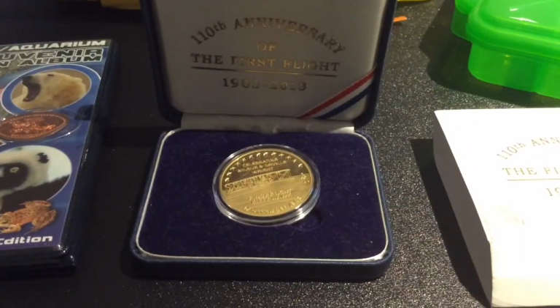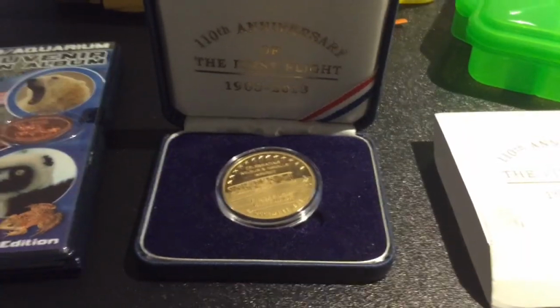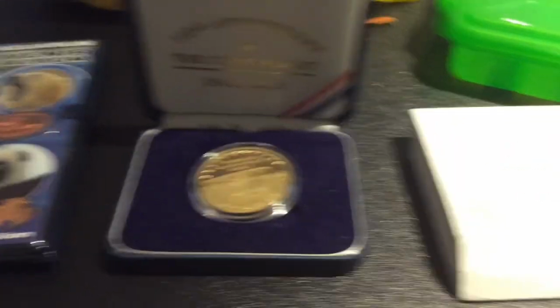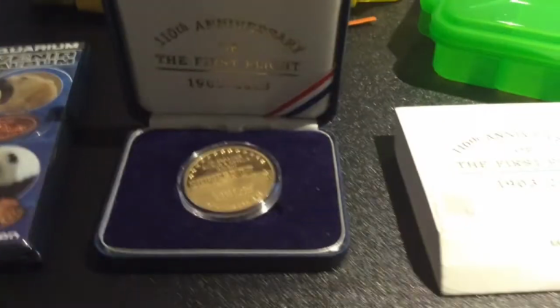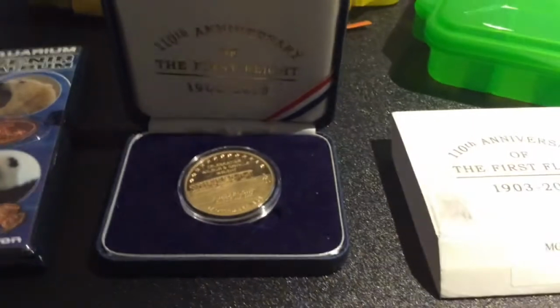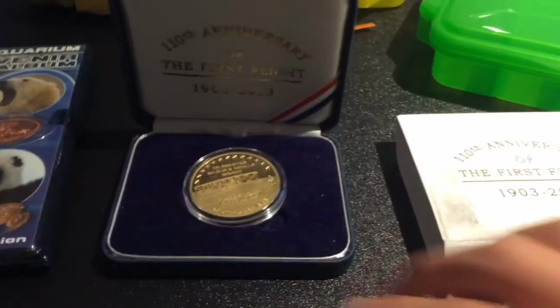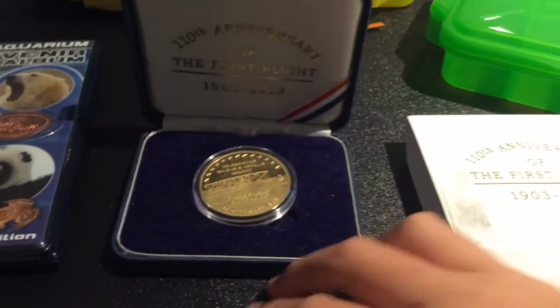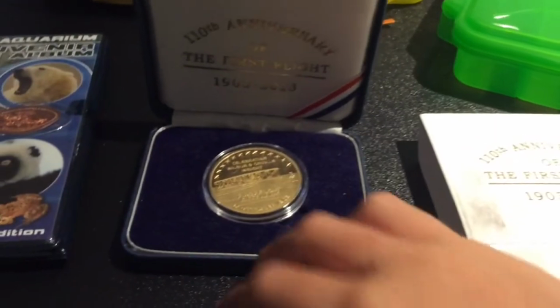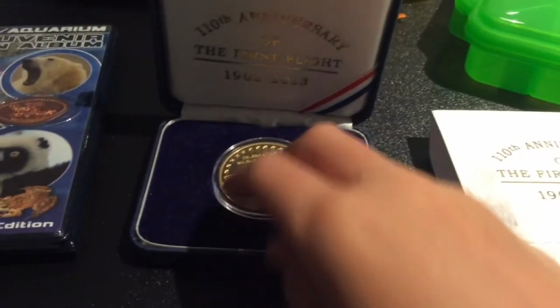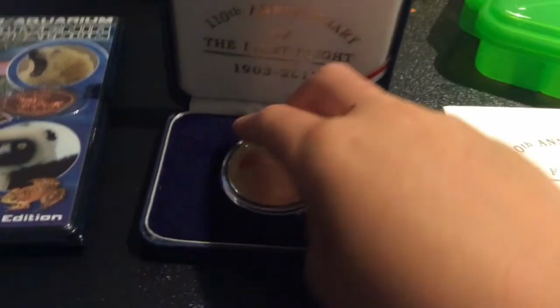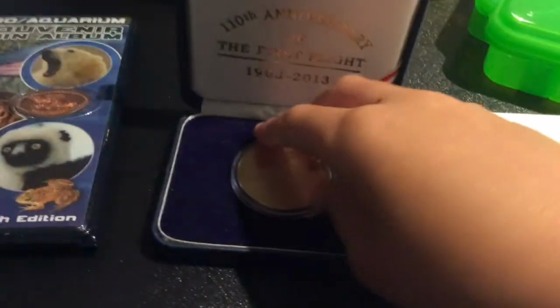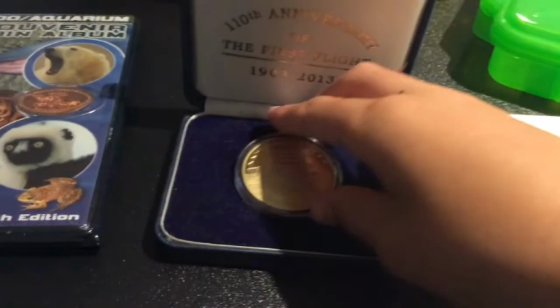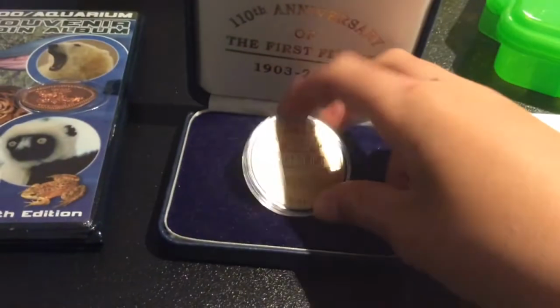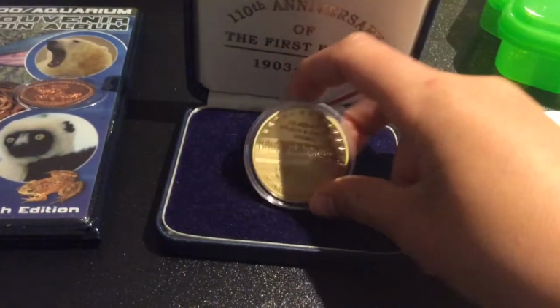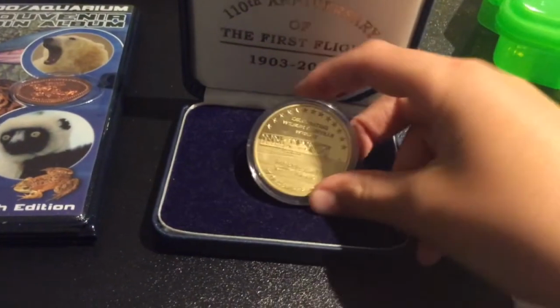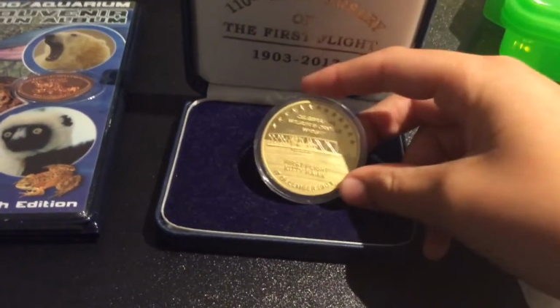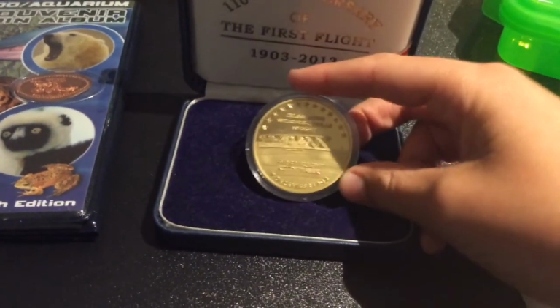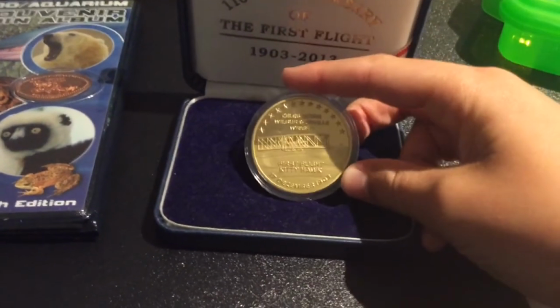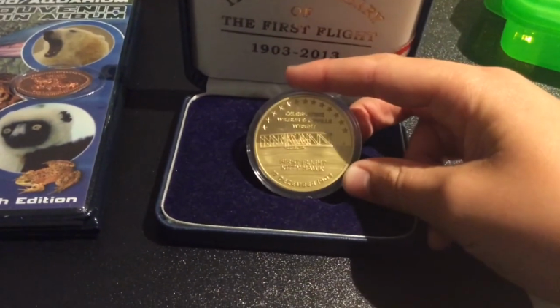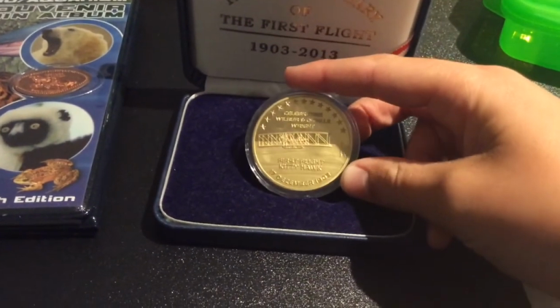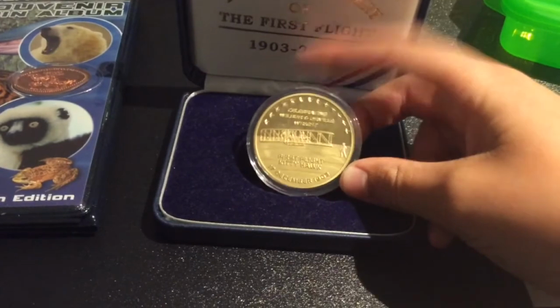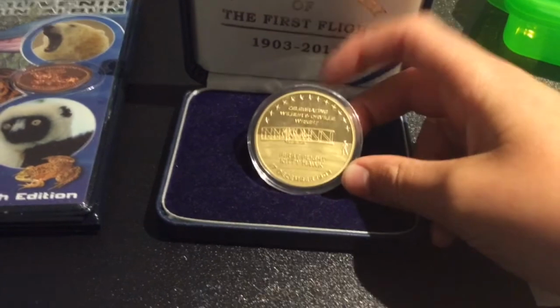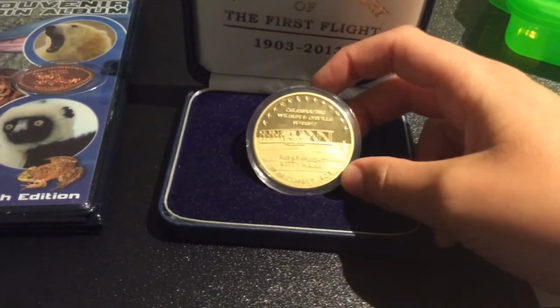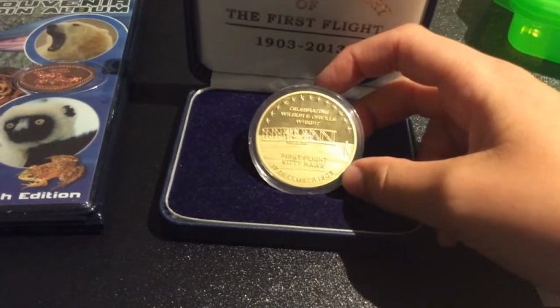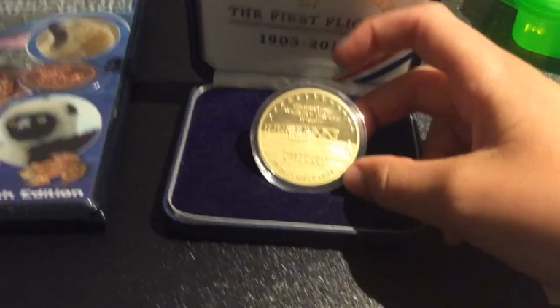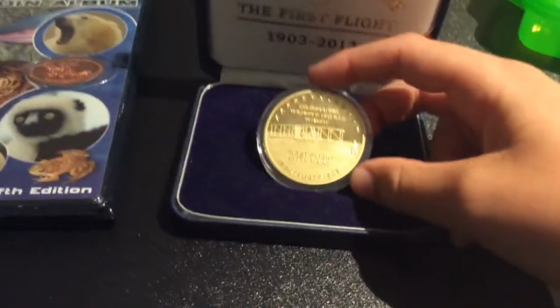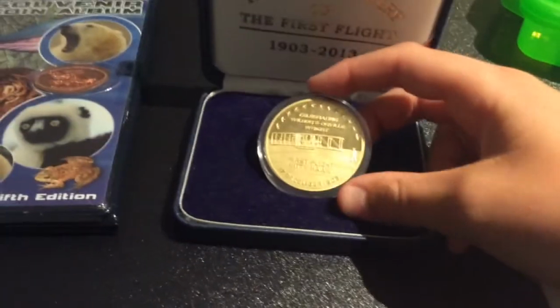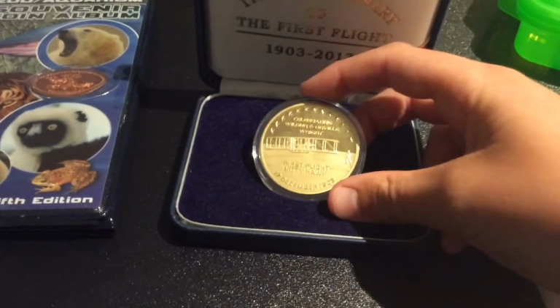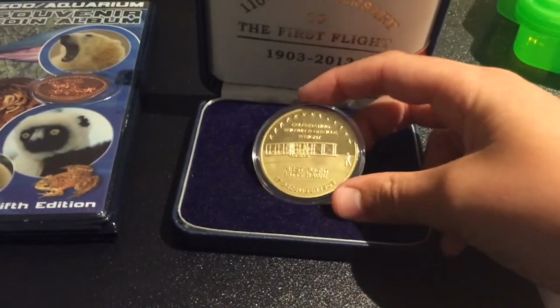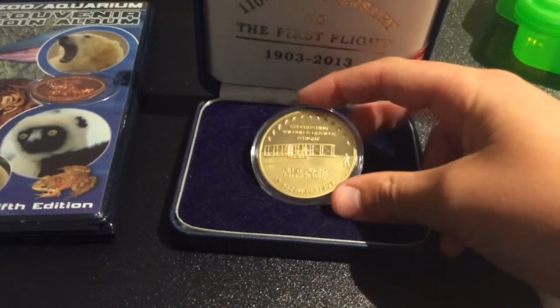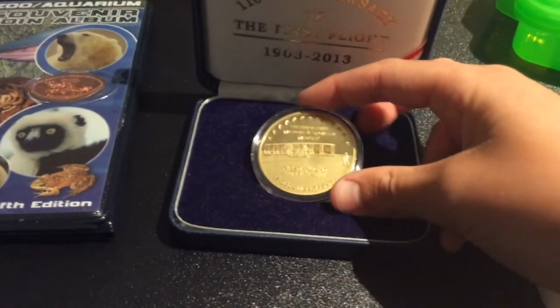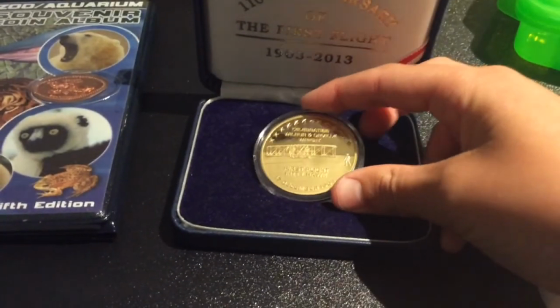Up here I have a coin that commemorates the Wright Brothers and their first flight from Kitty Hawk.